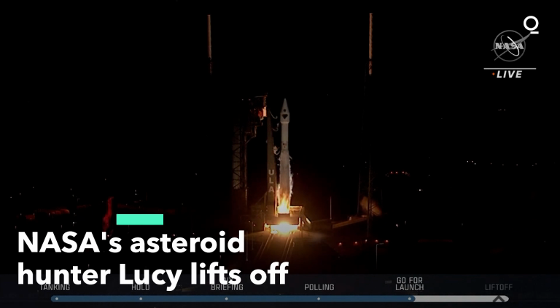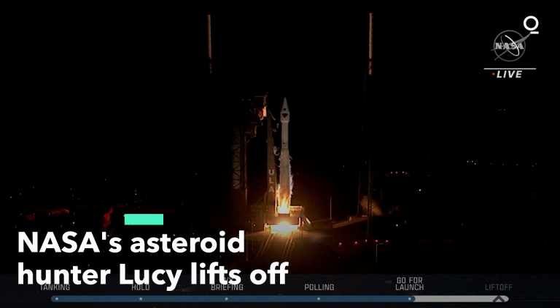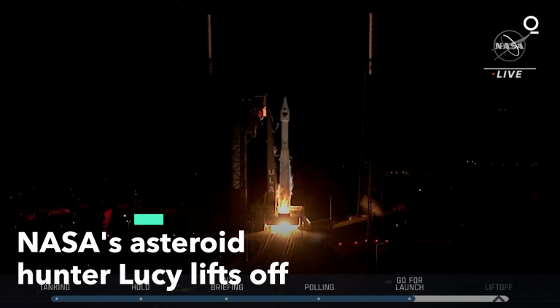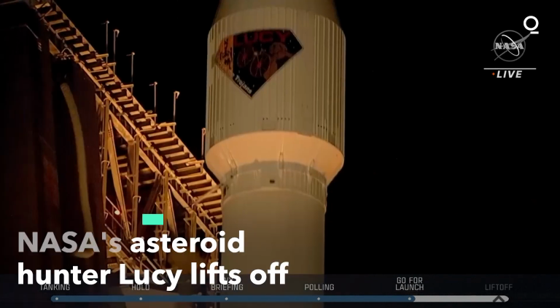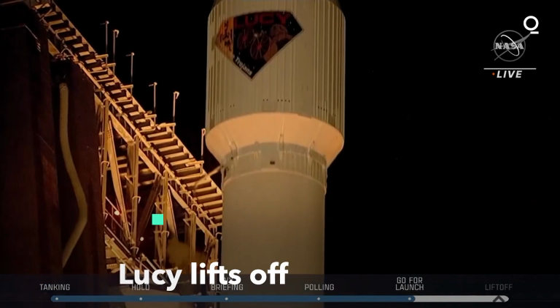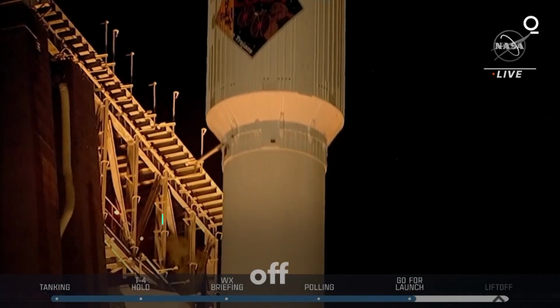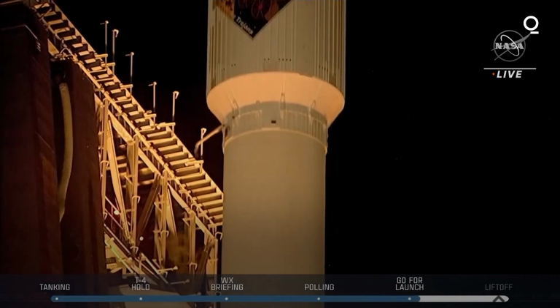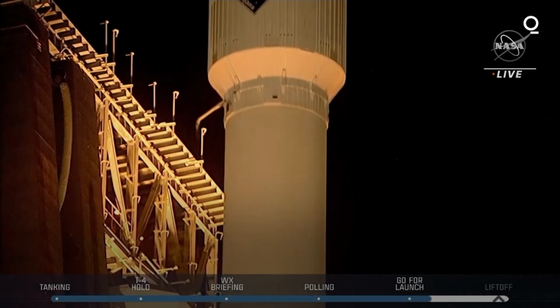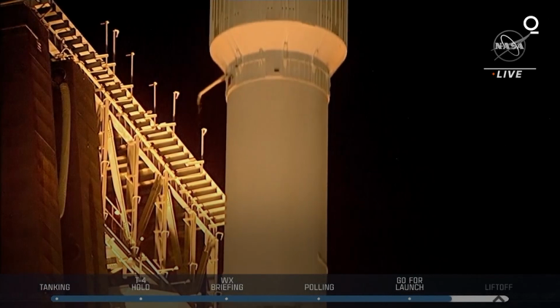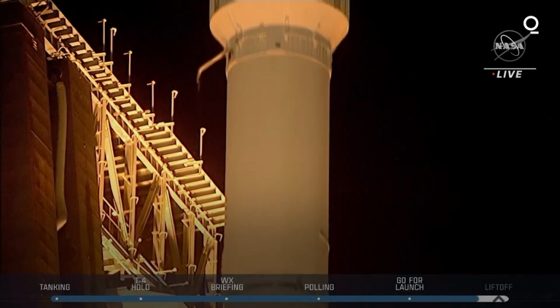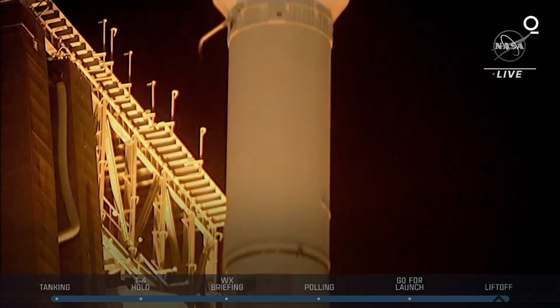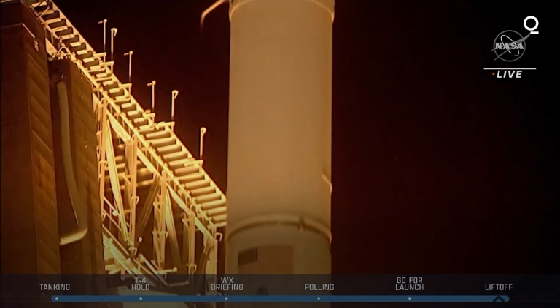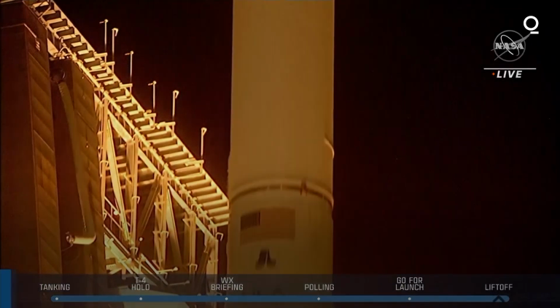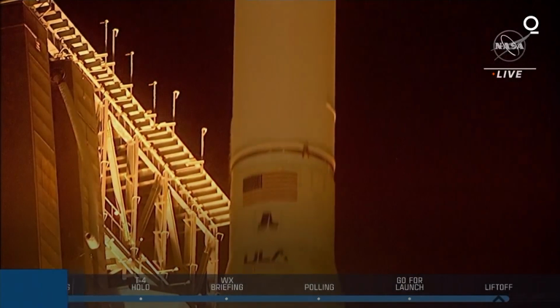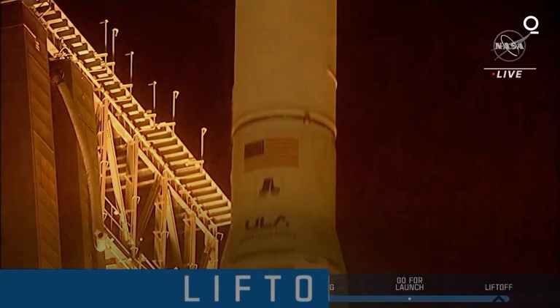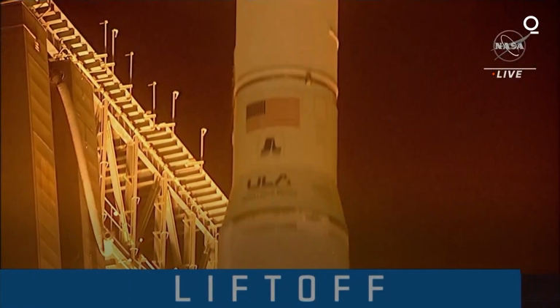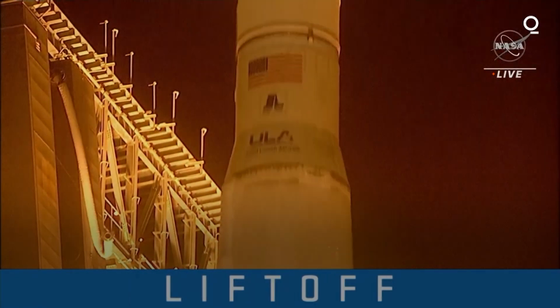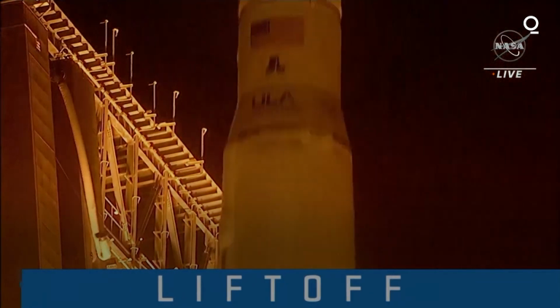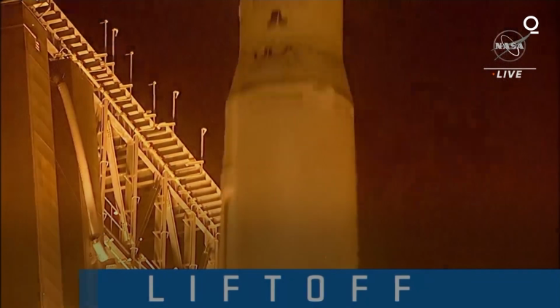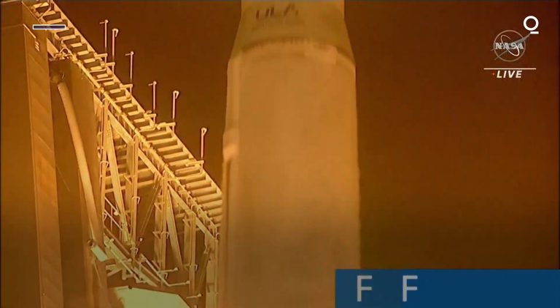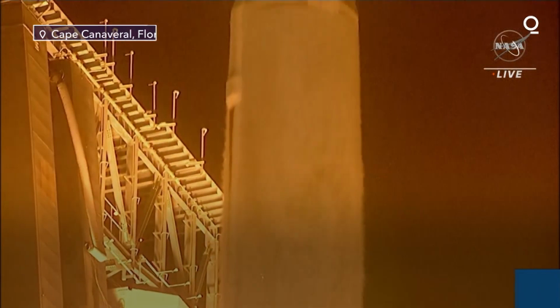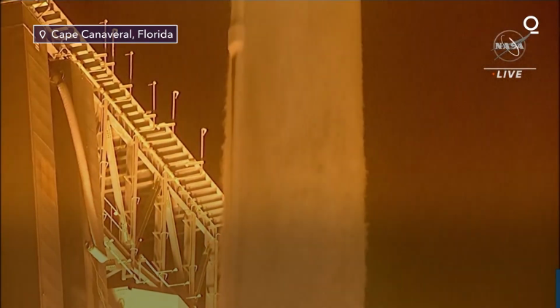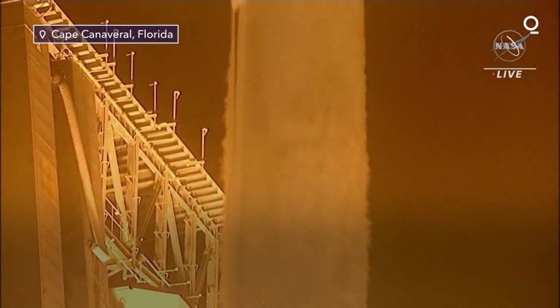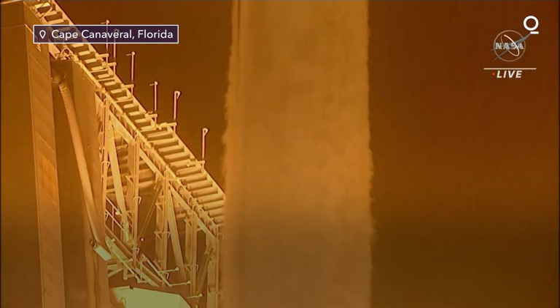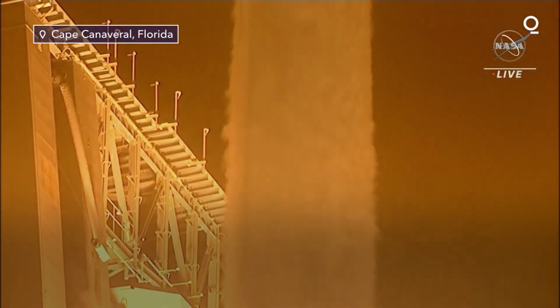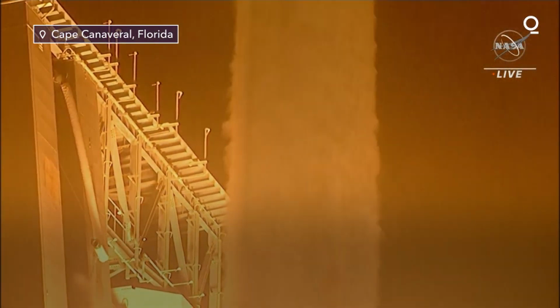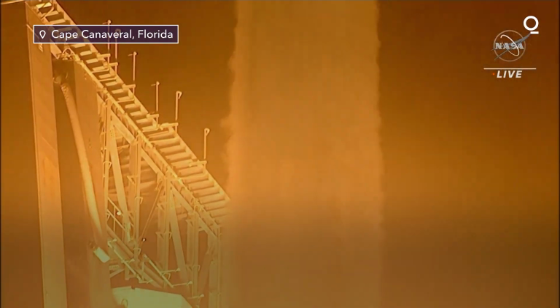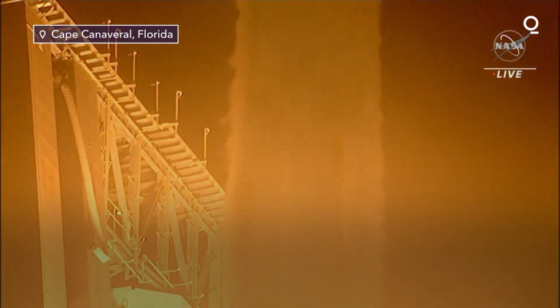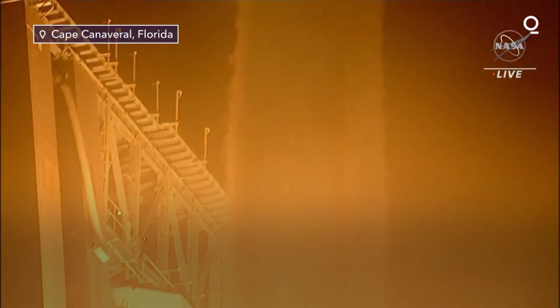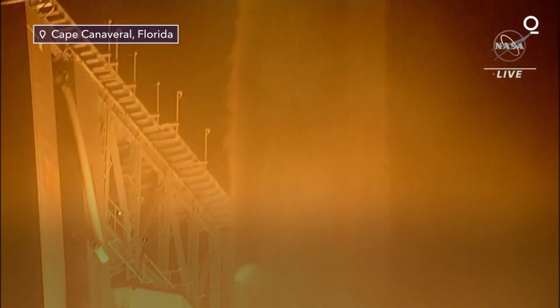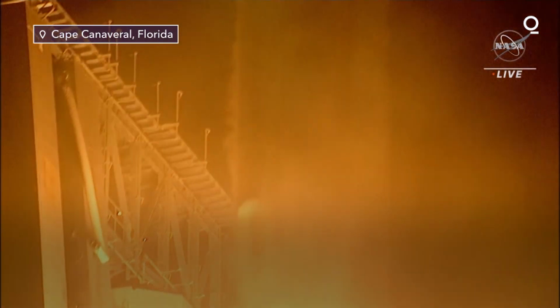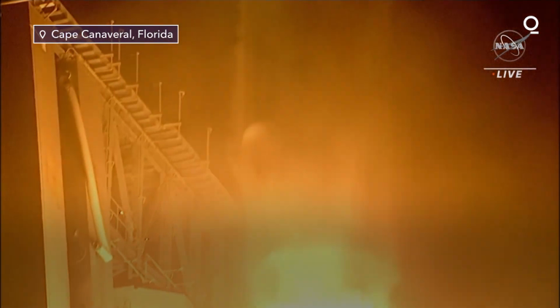Liftoff. Atlas V takes flight, sending Lucy to uncover the fossils of our solar system.